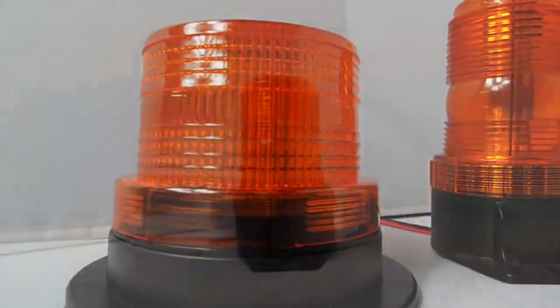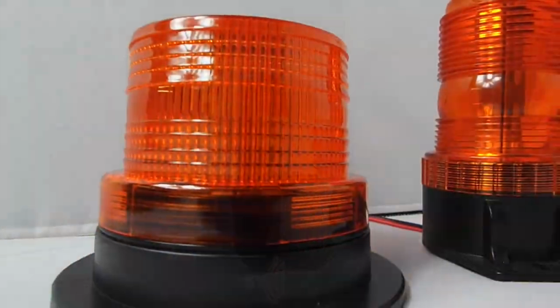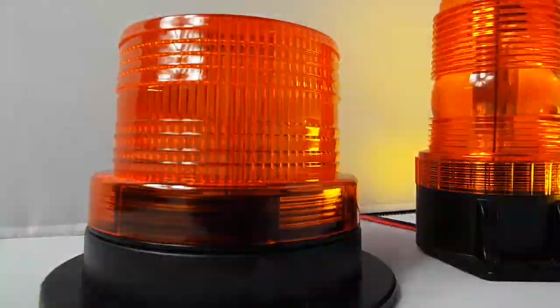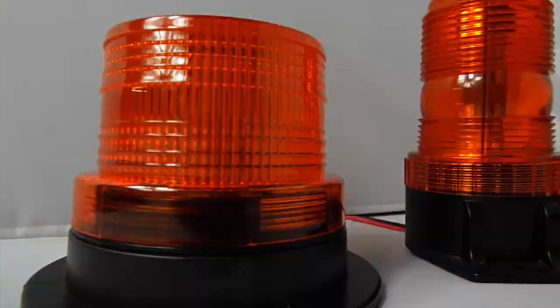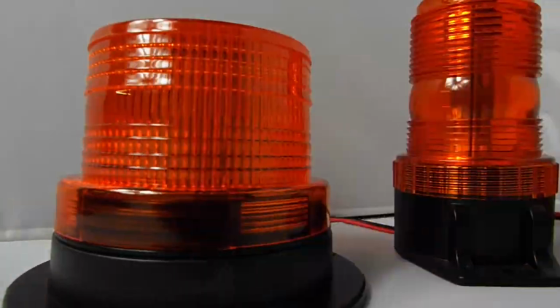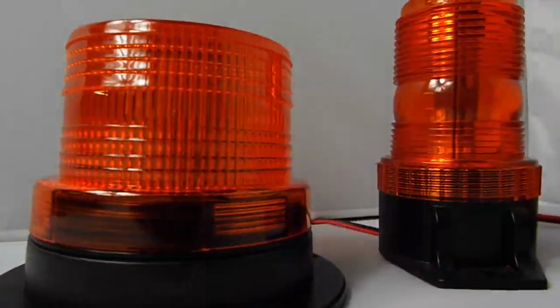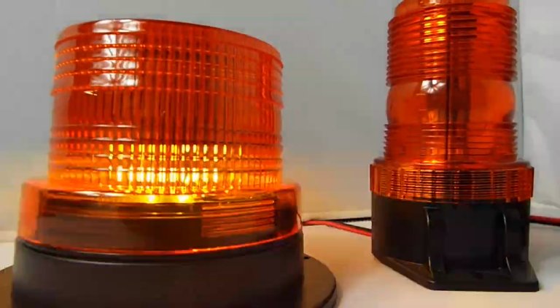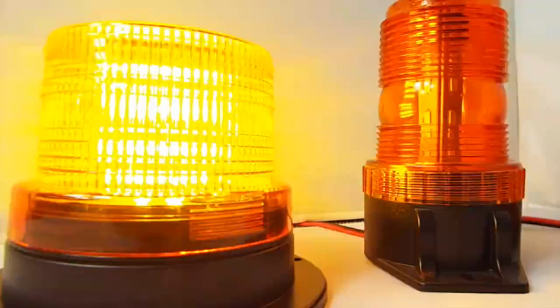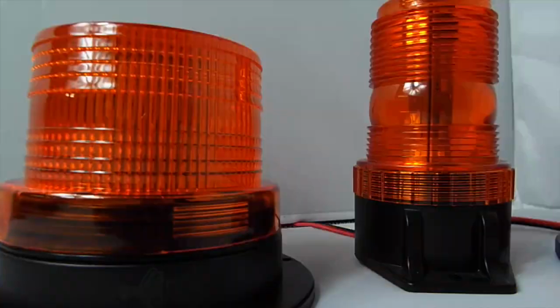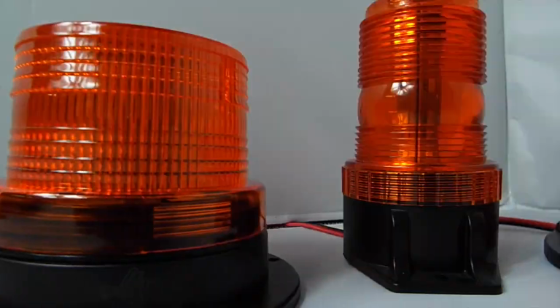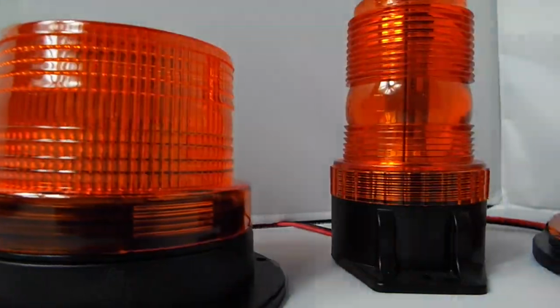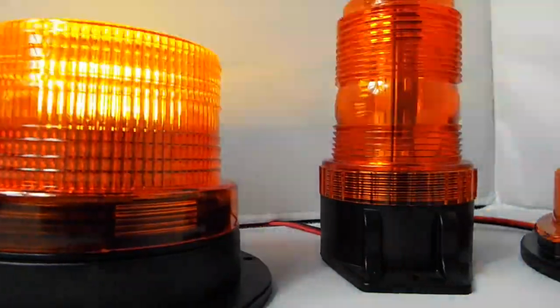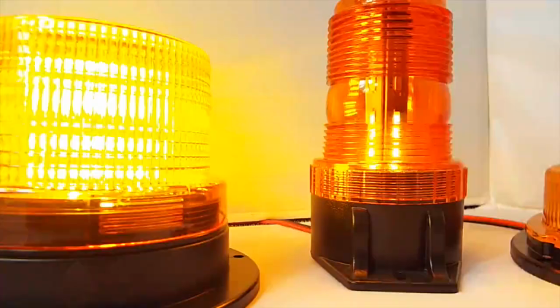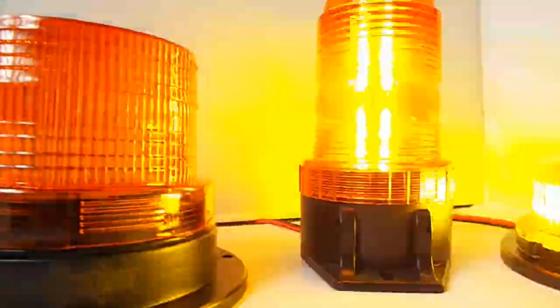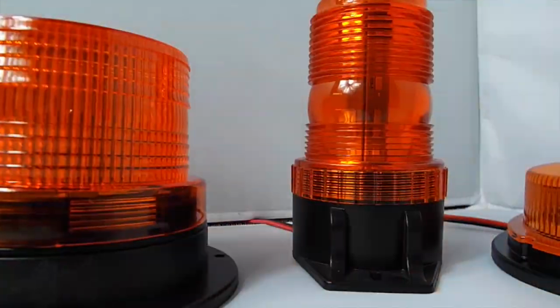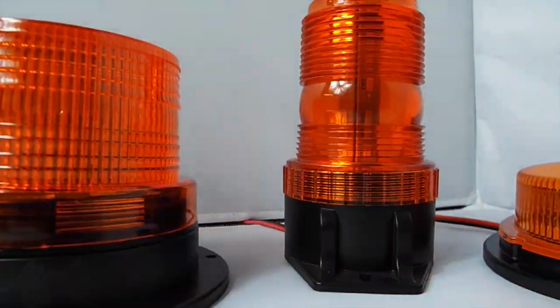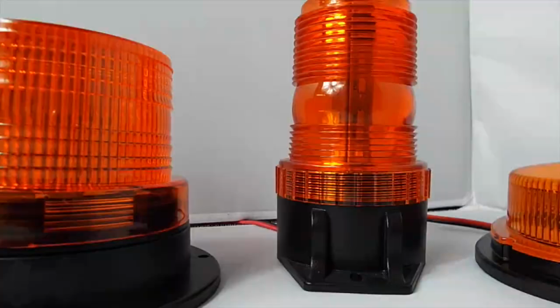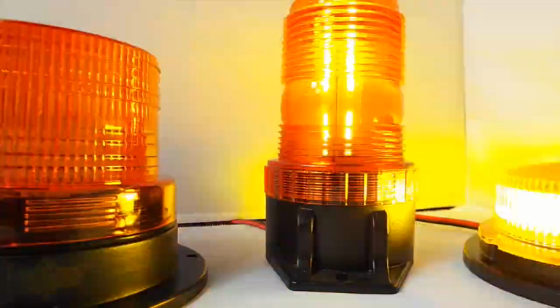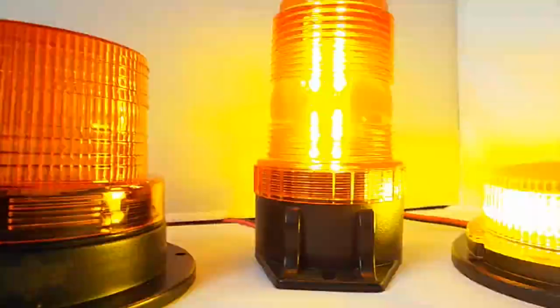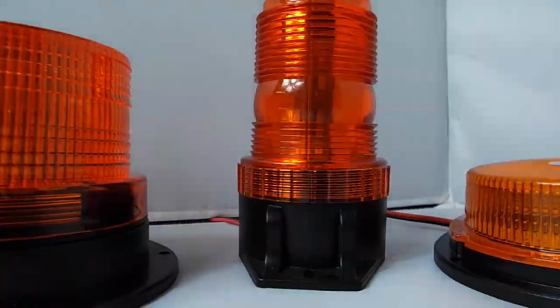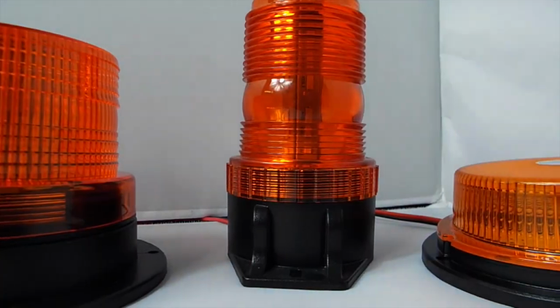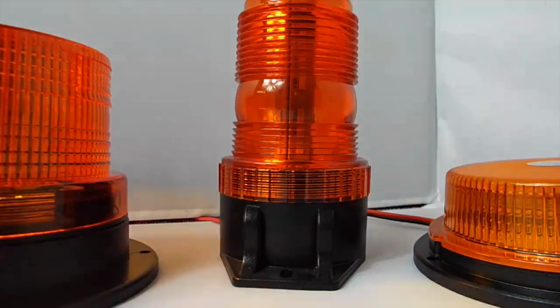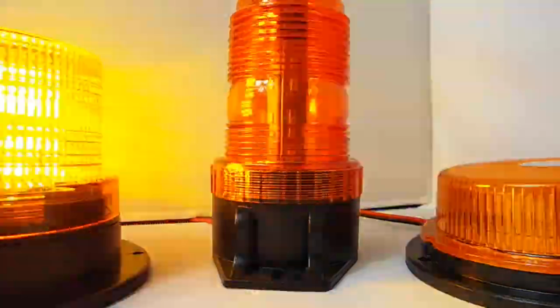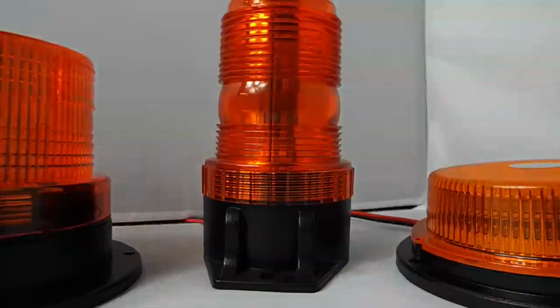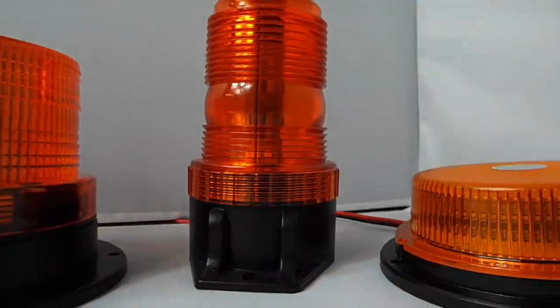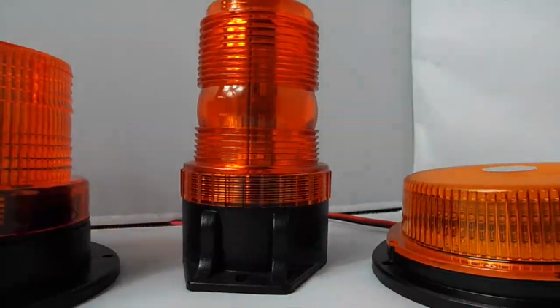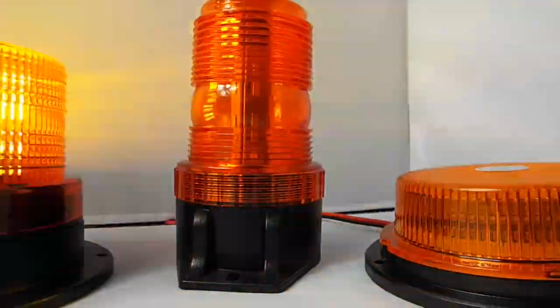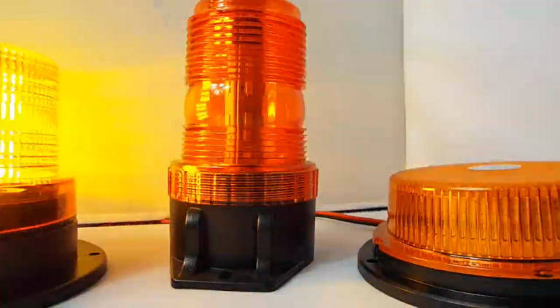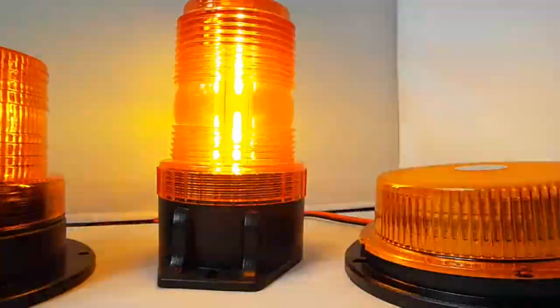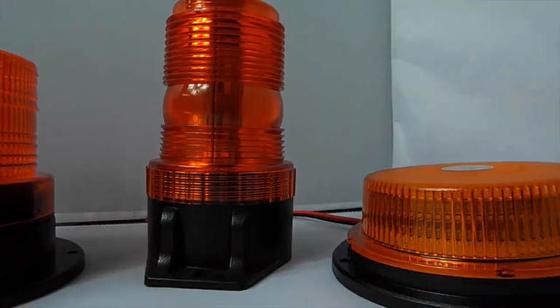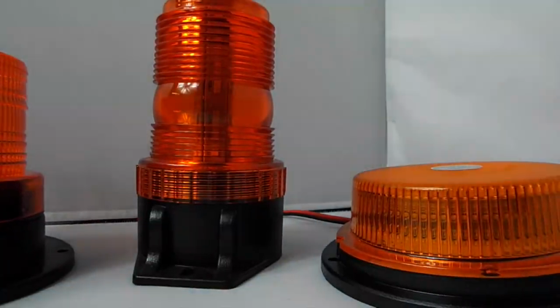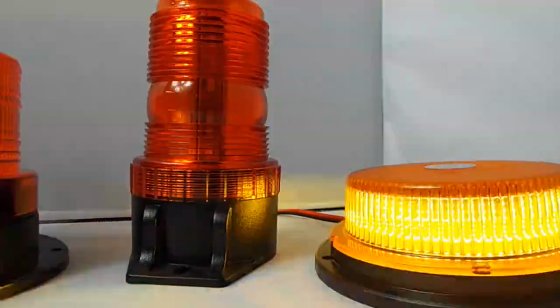You can really see the different shapes and sizes, so I'm hoping this can help you choose the right beacon for you and your business.